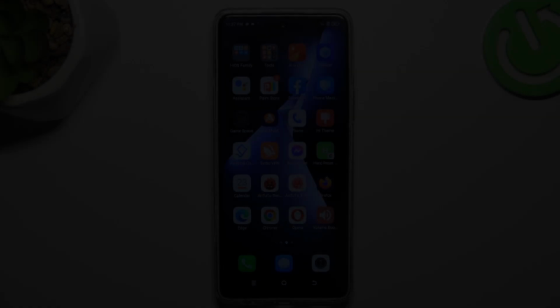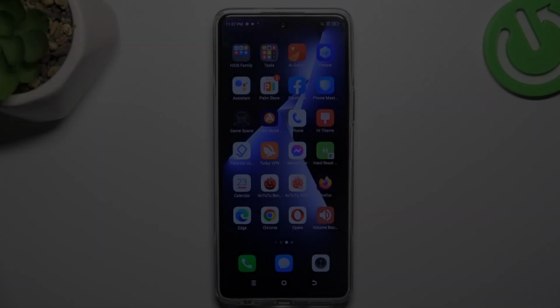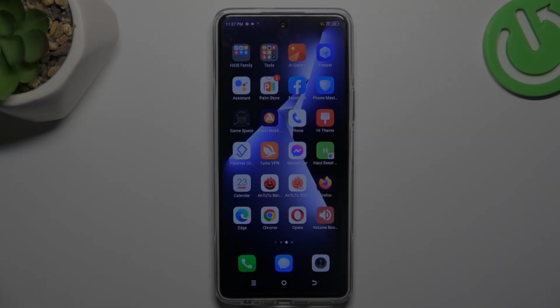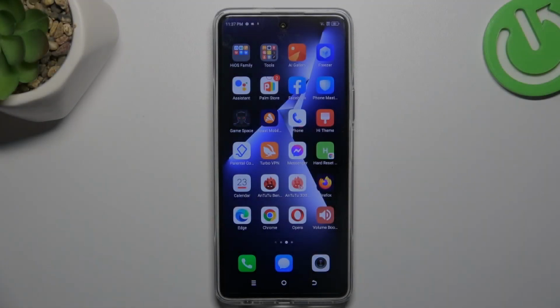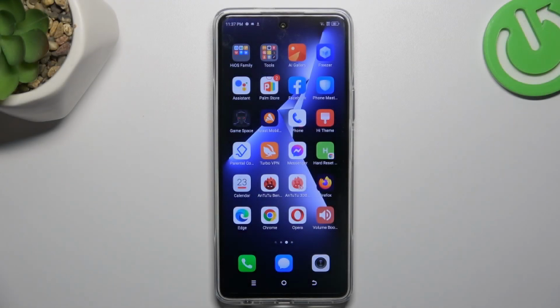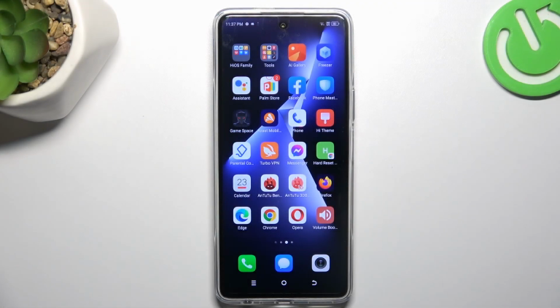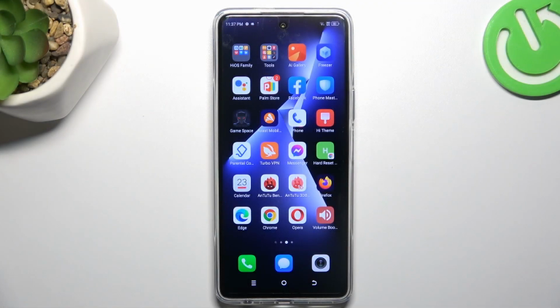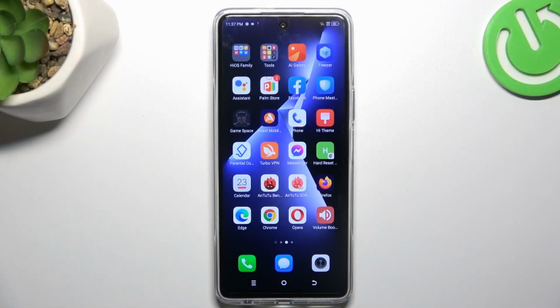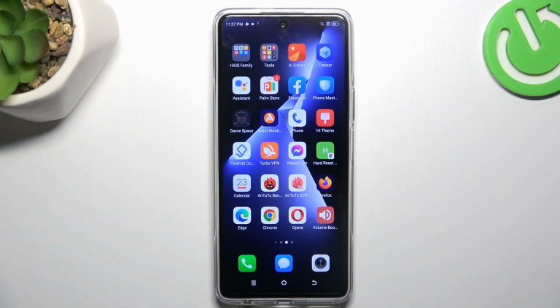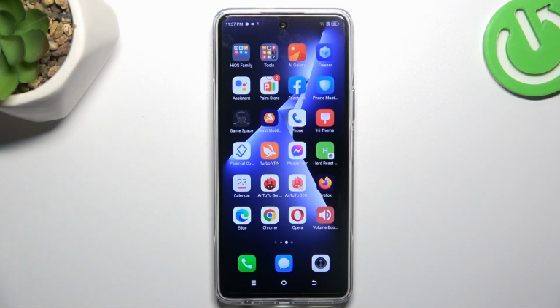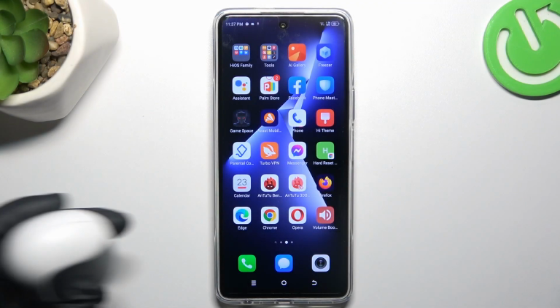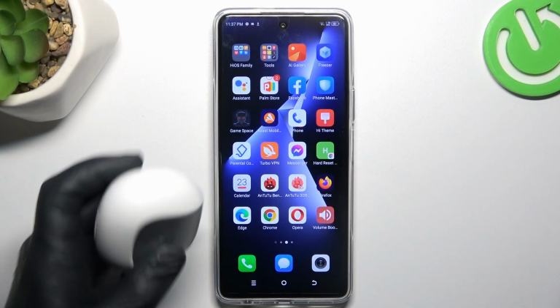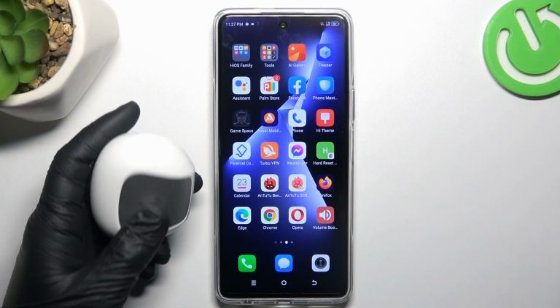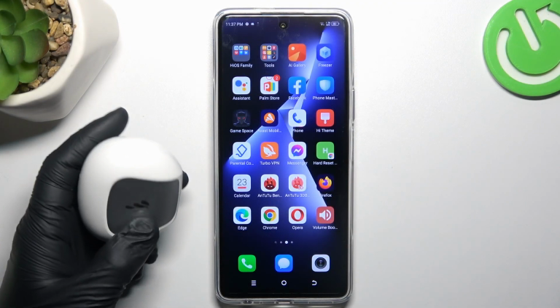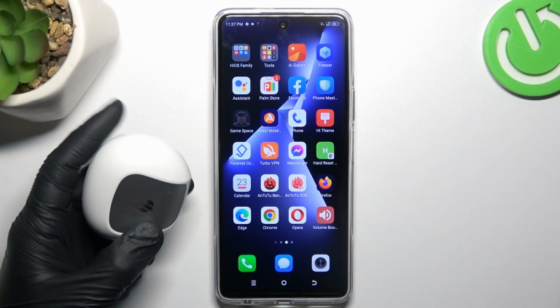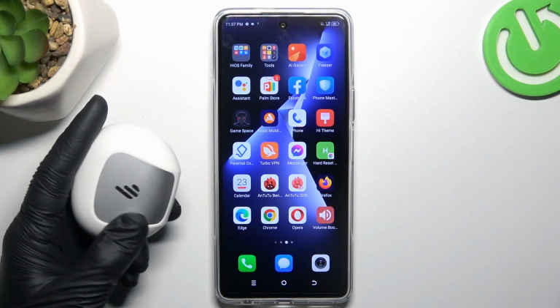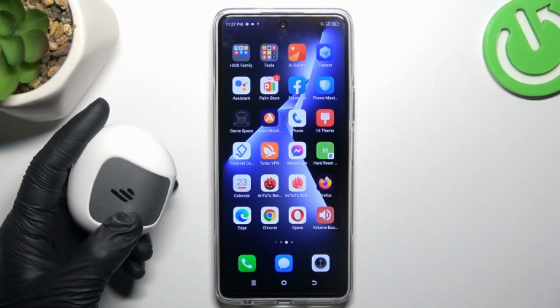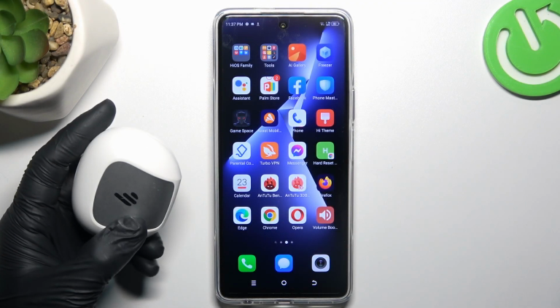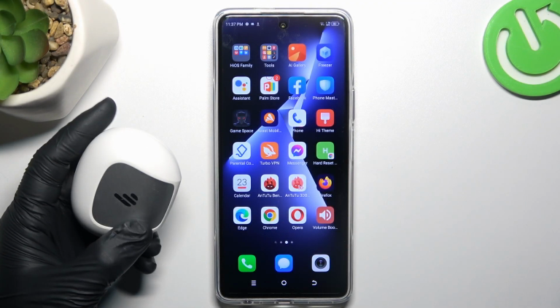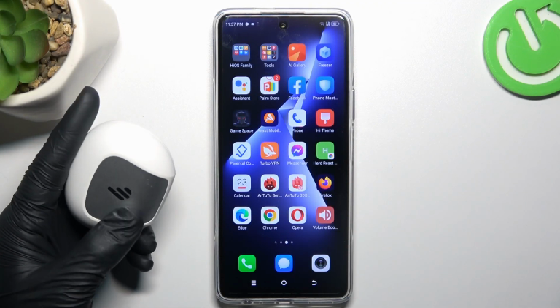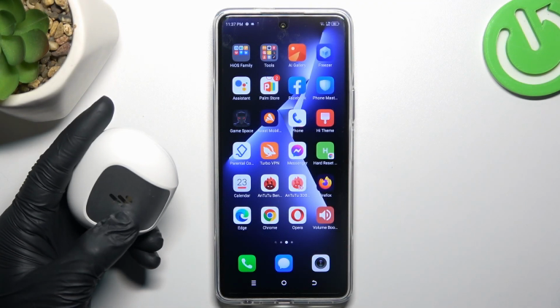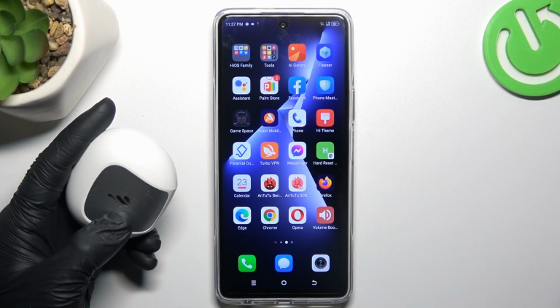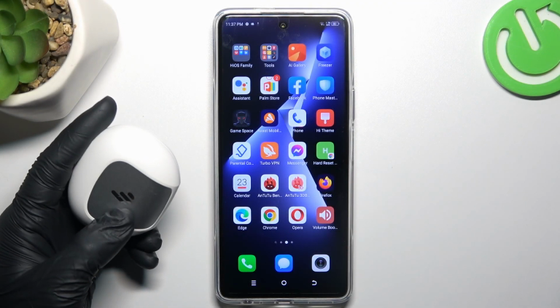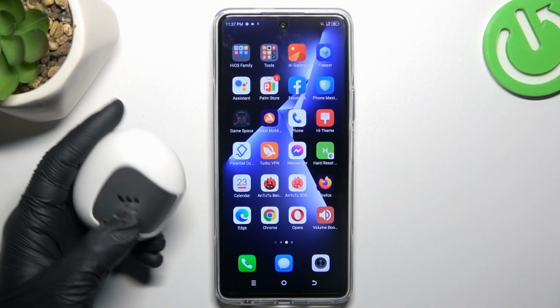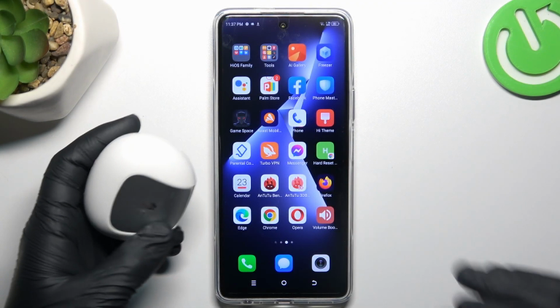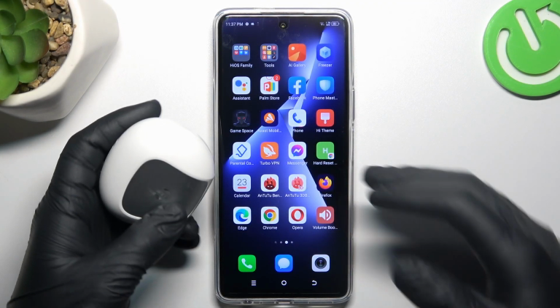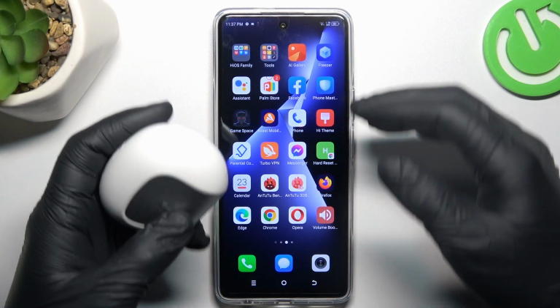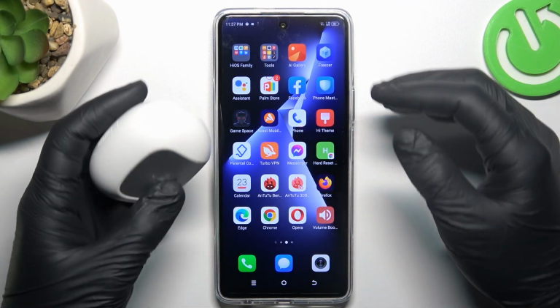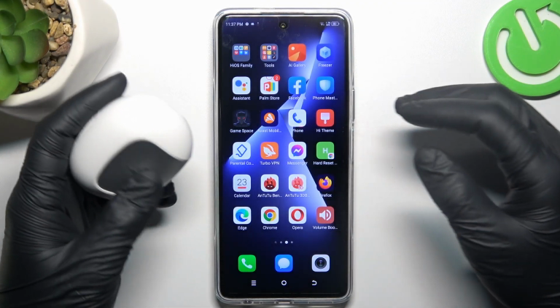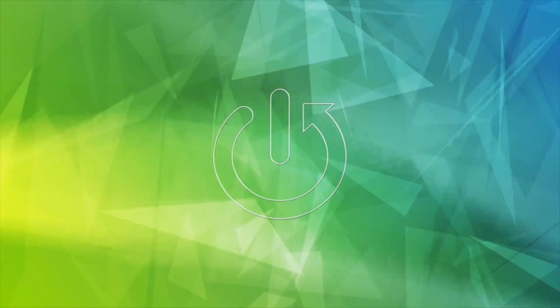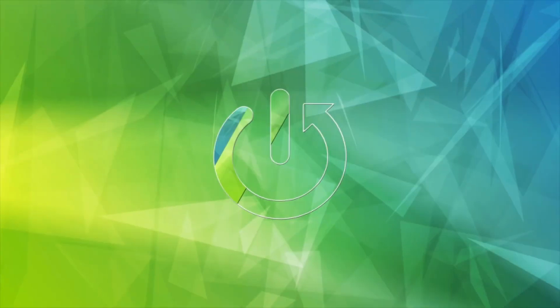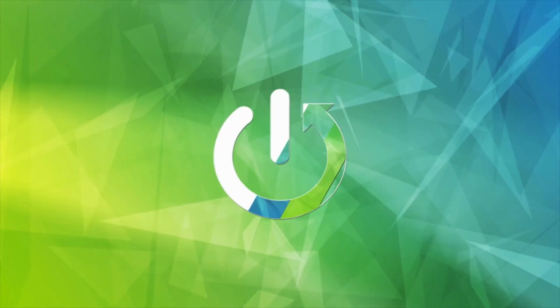Hey guys, today I'm going to show you a few tips to follow if you cannot find your Bluetooth accessory on Tecno Pova 5 Pro.